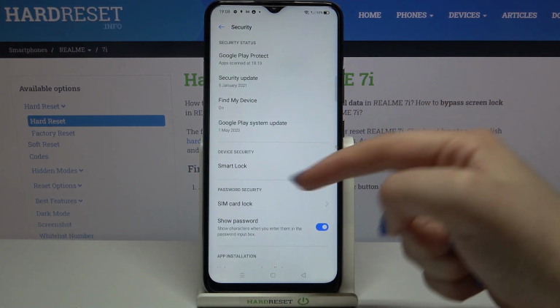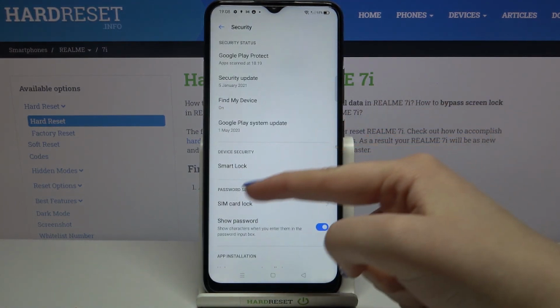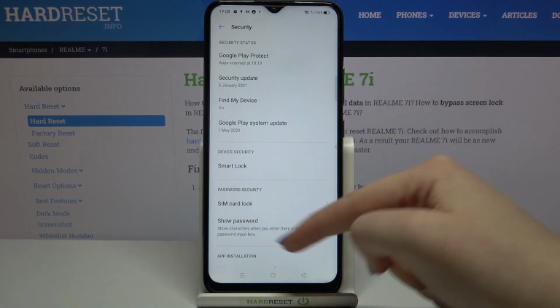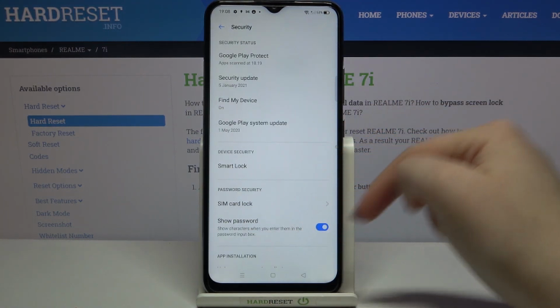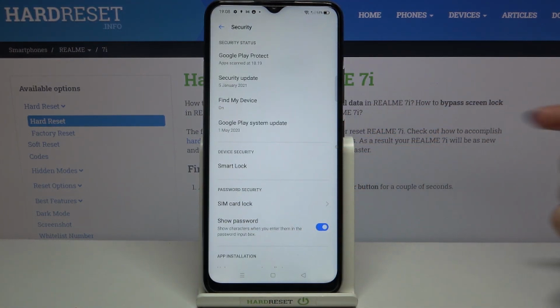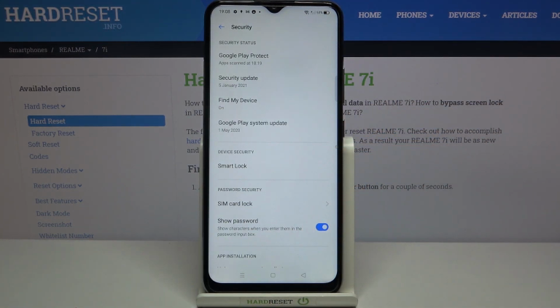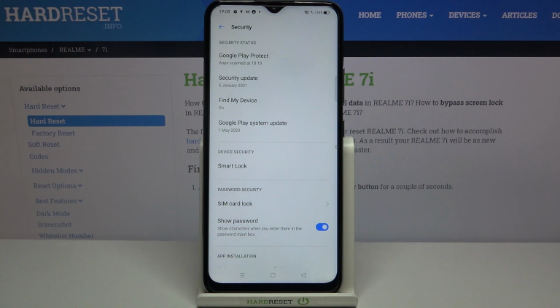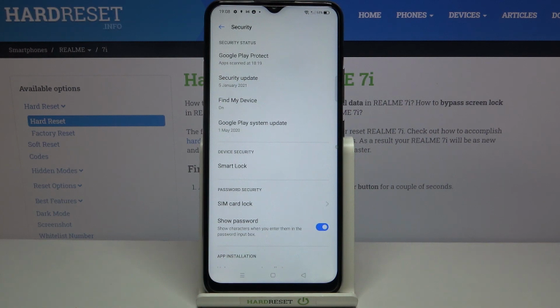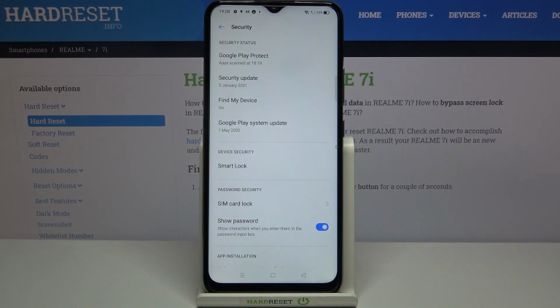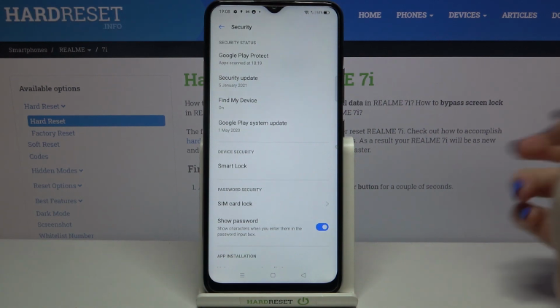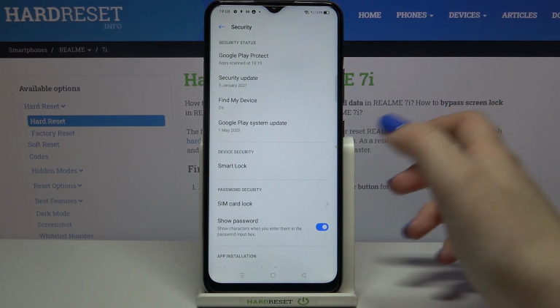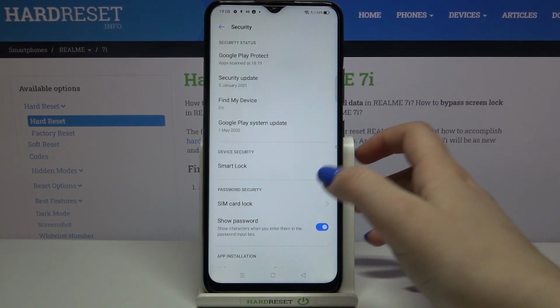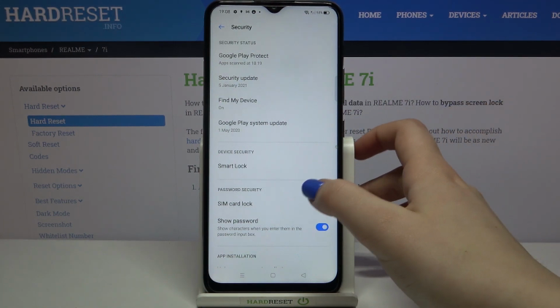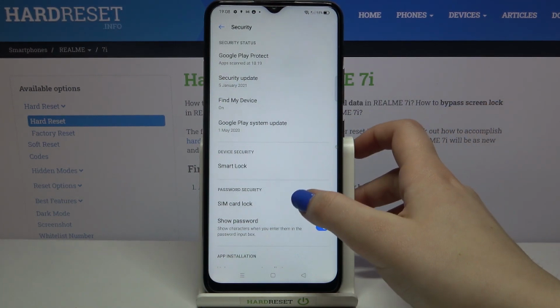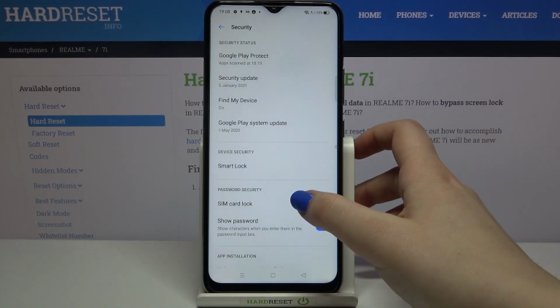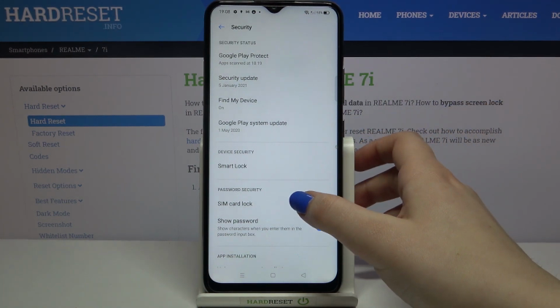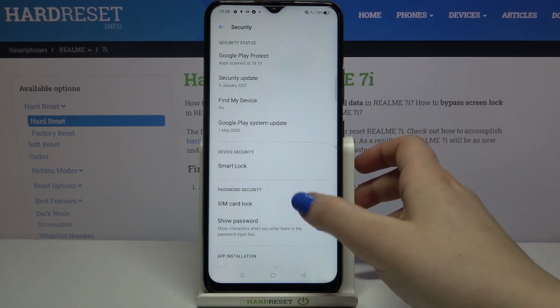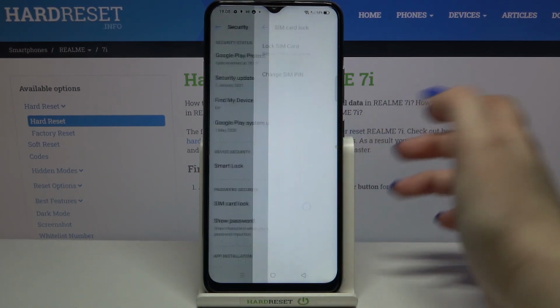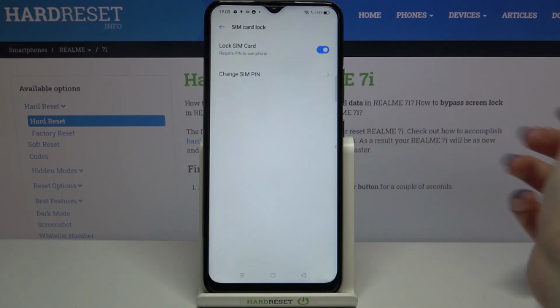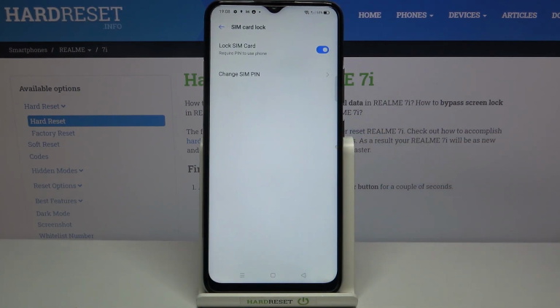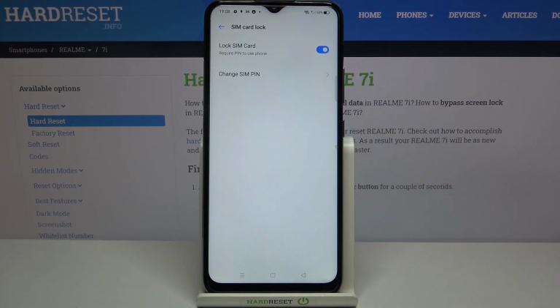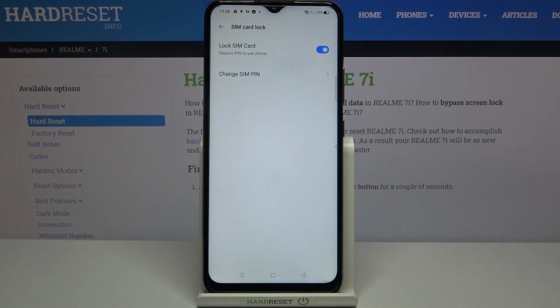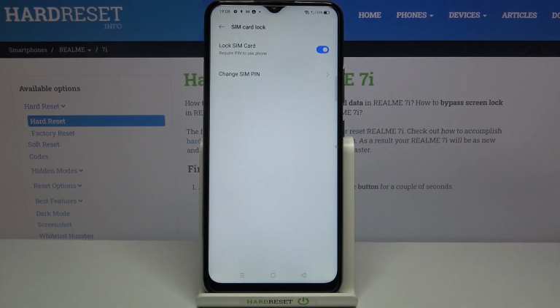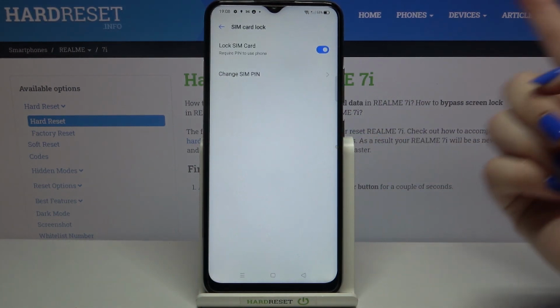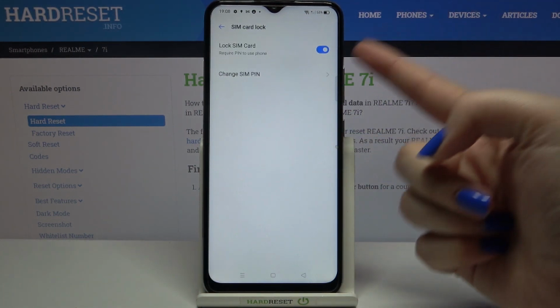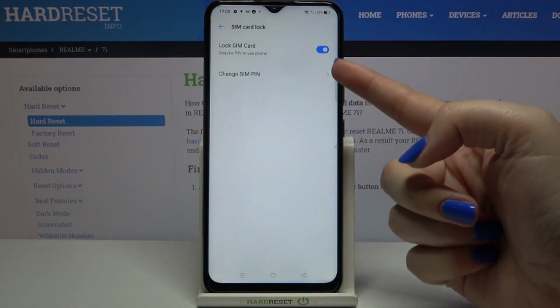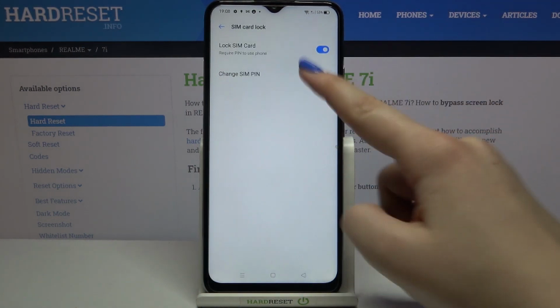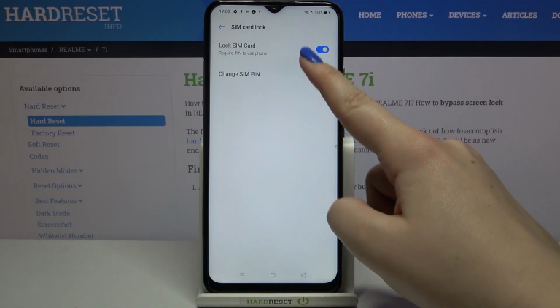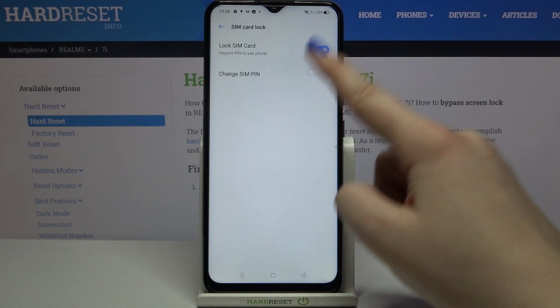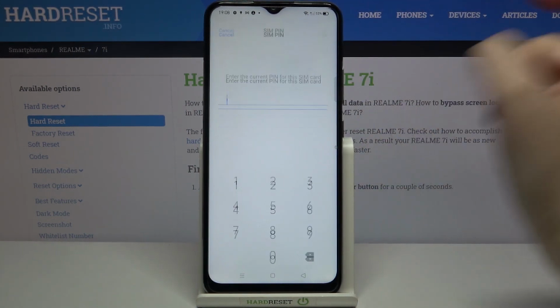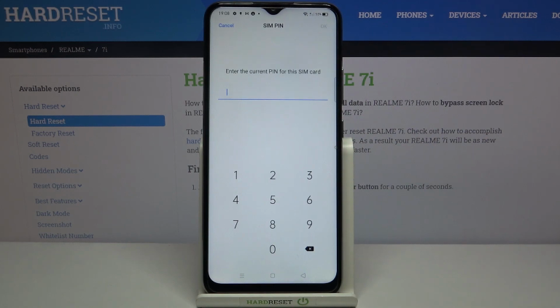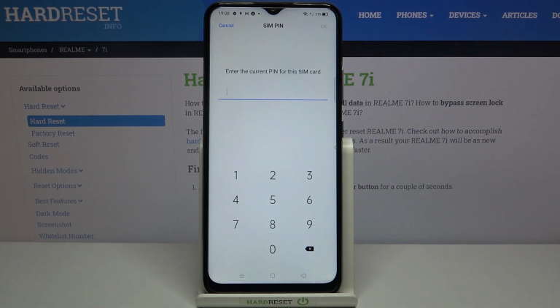Let's take a look at the Password Security section and on the very first position we've got SIM card lock, so just tap on it and tap on Change SIM PIN.